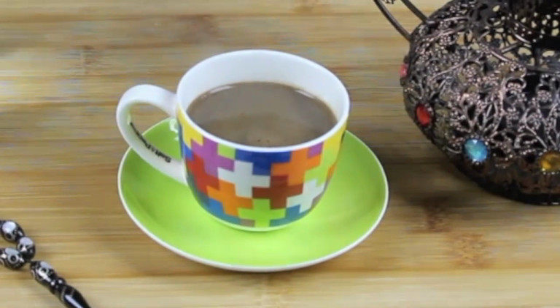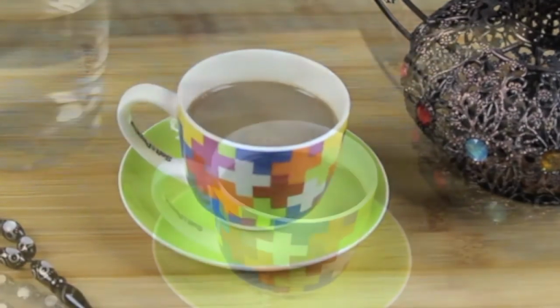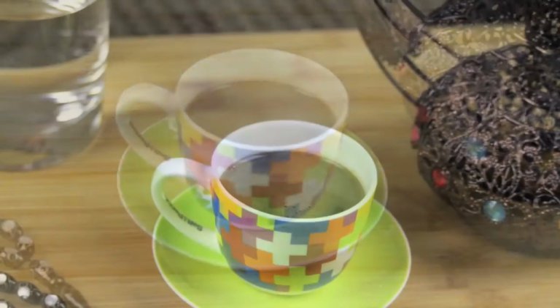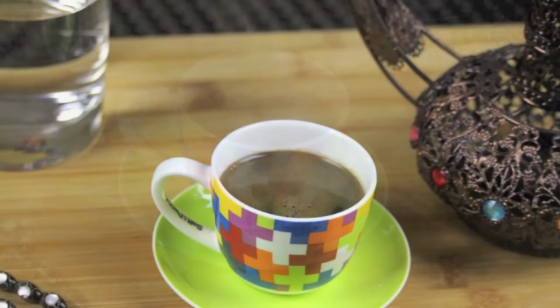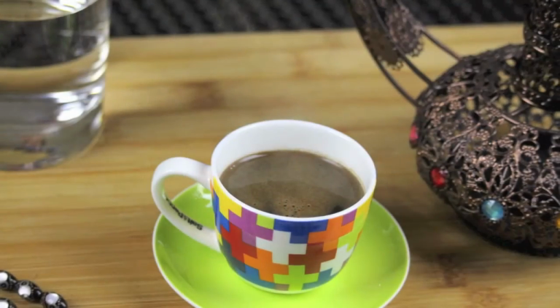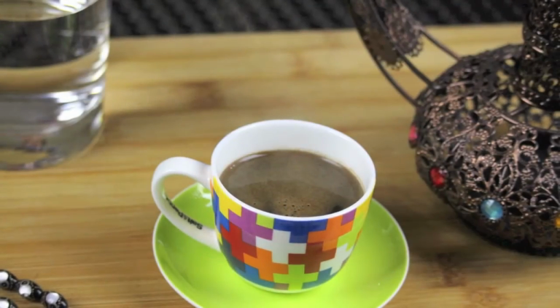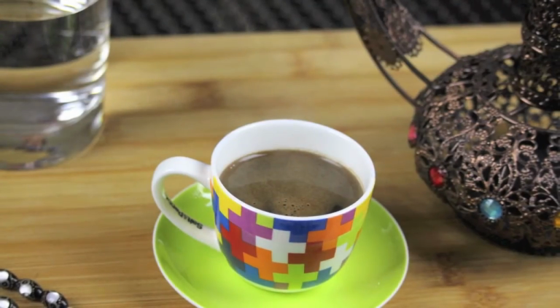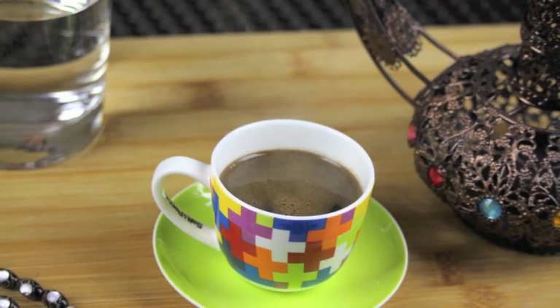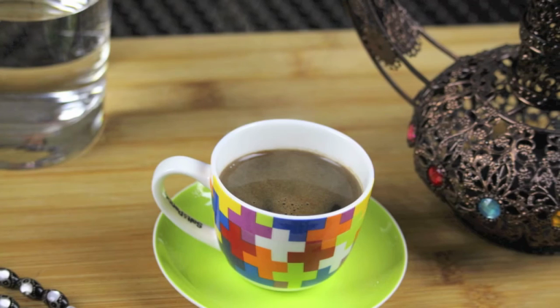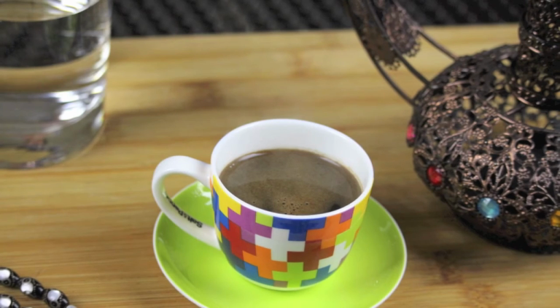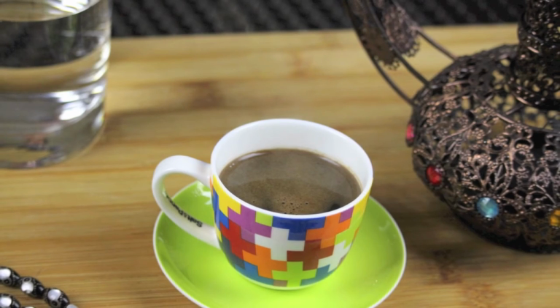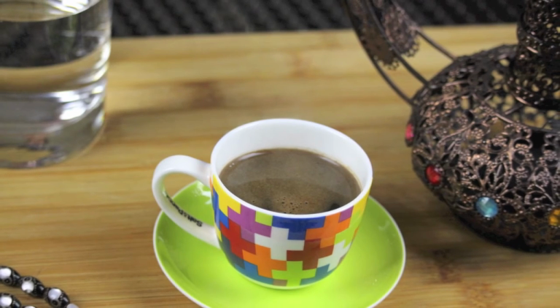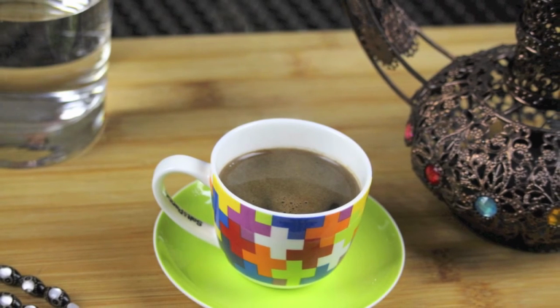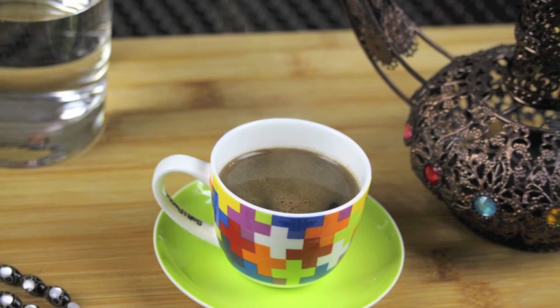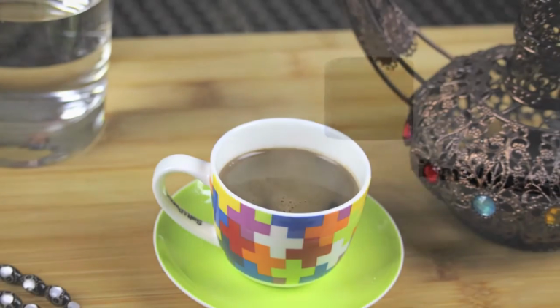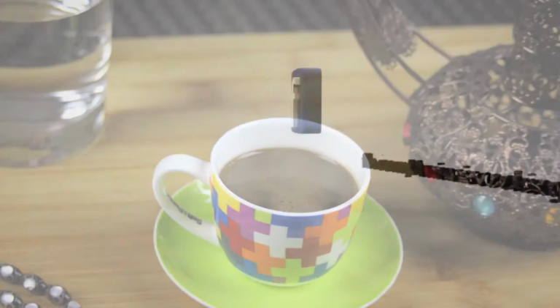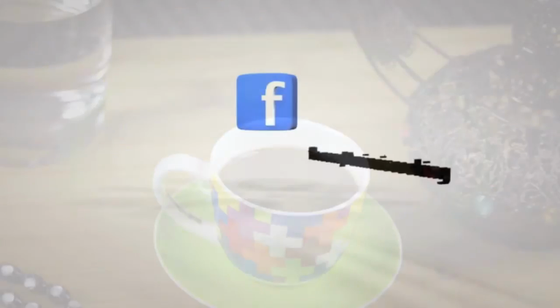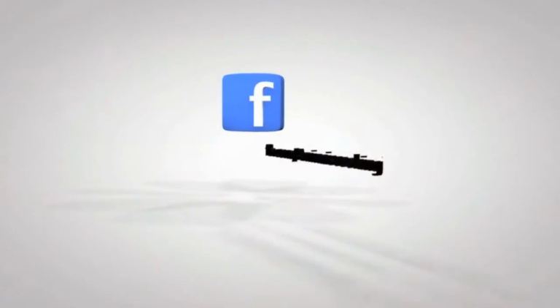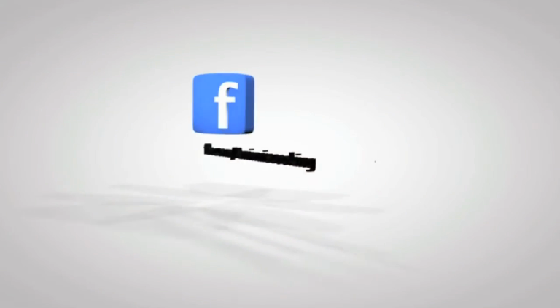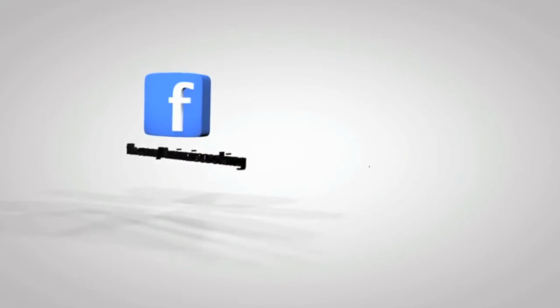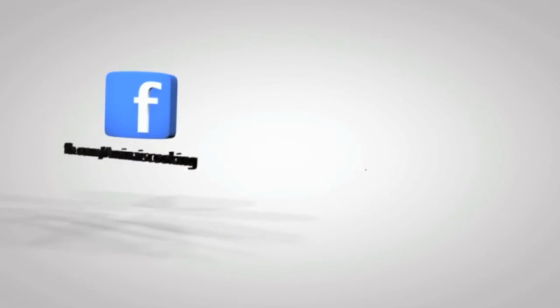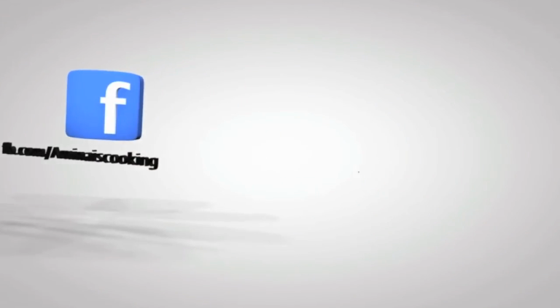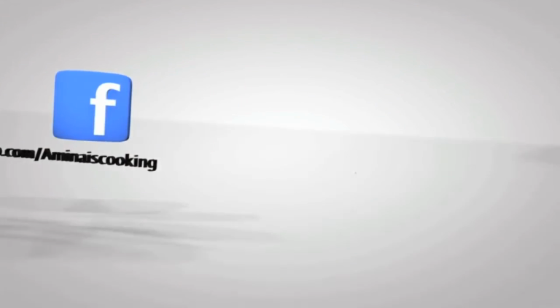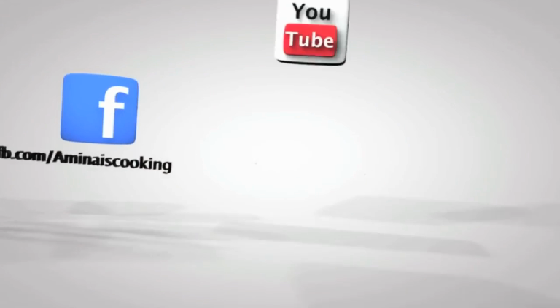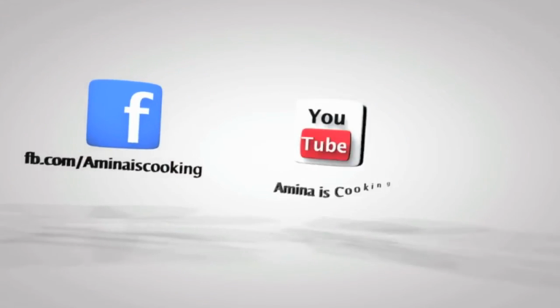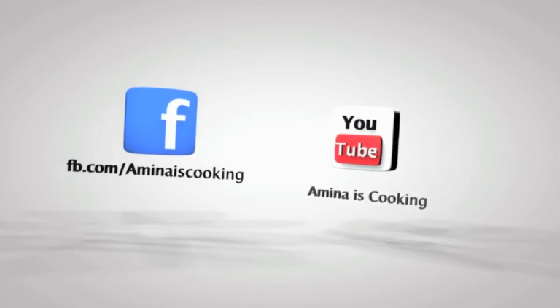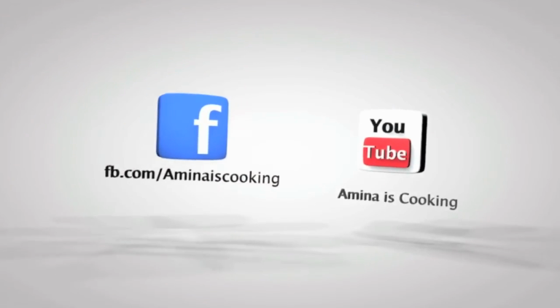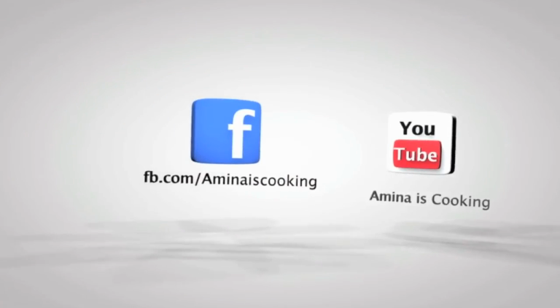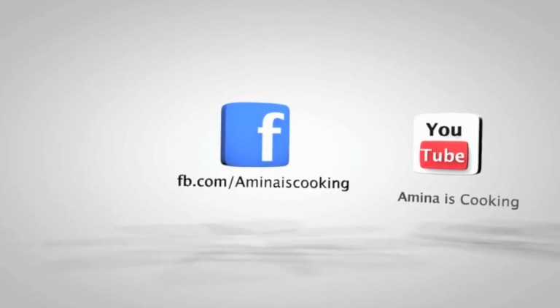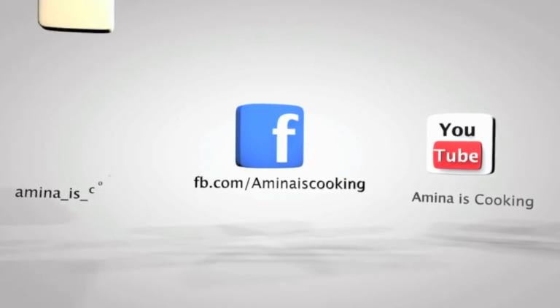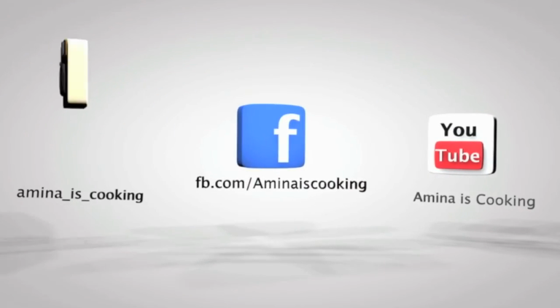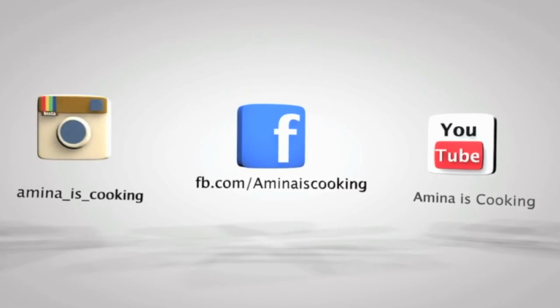So if you liked today's video please give it a thumbs up, subscribe to my channel and check out my other videos, and I will see you soon. Bye!